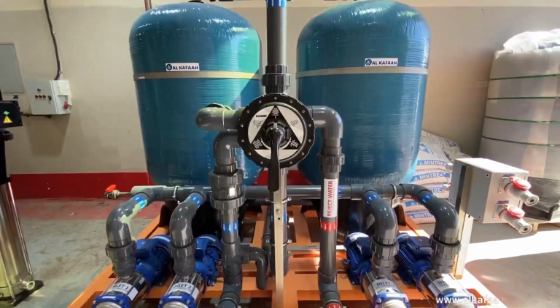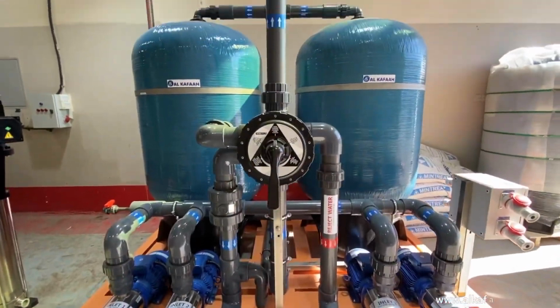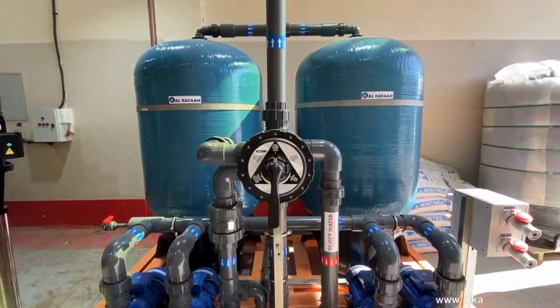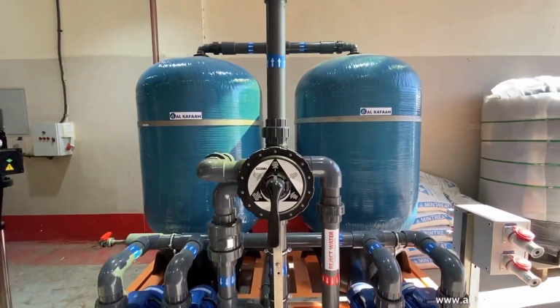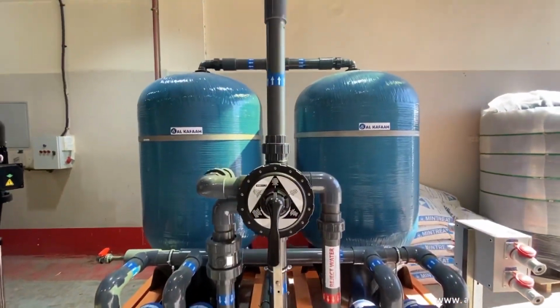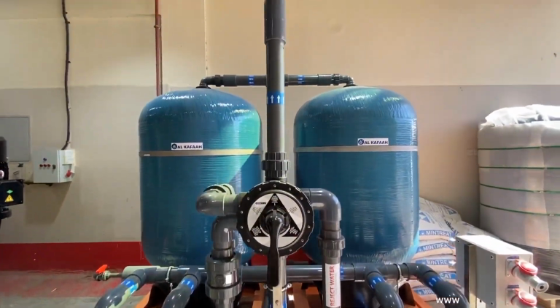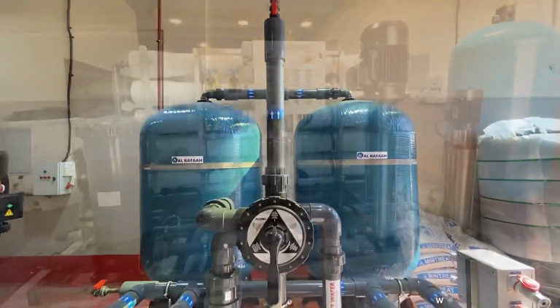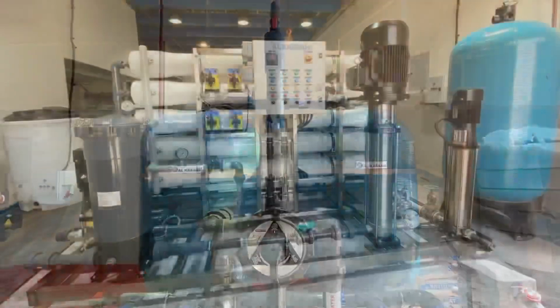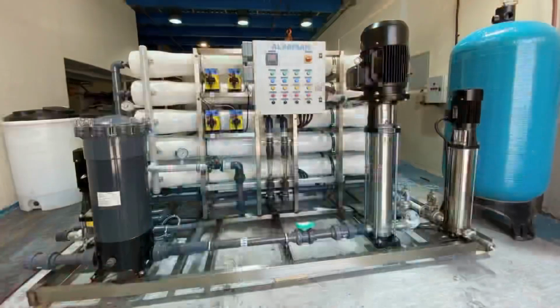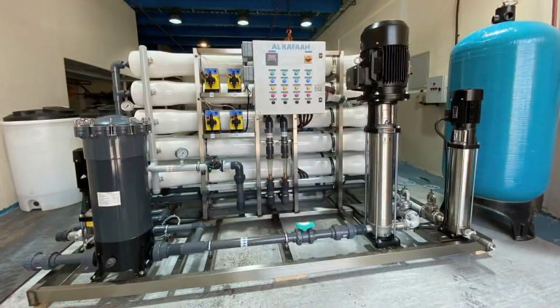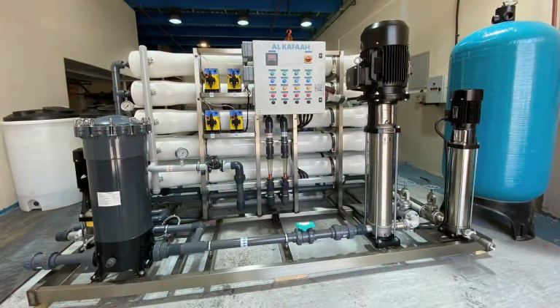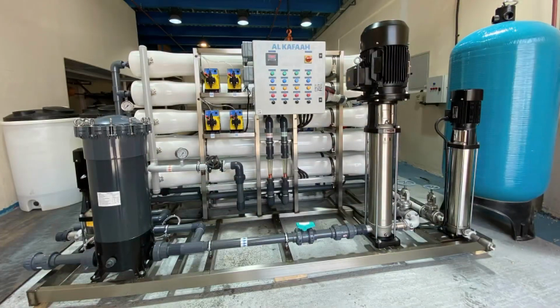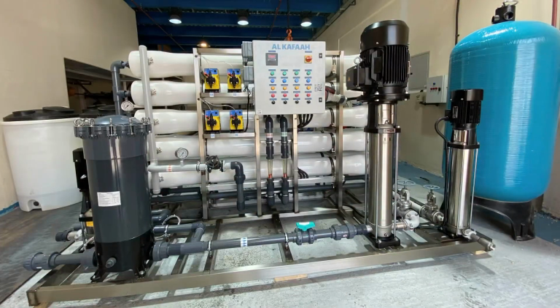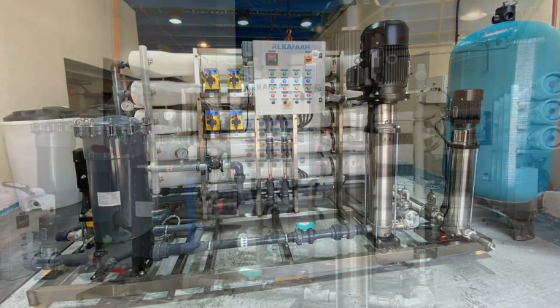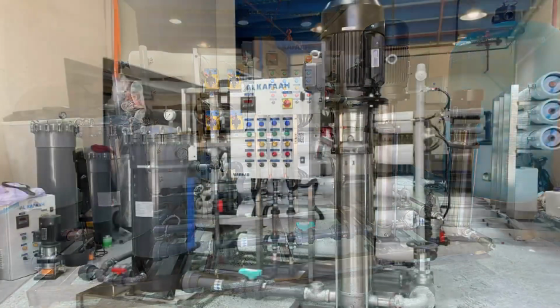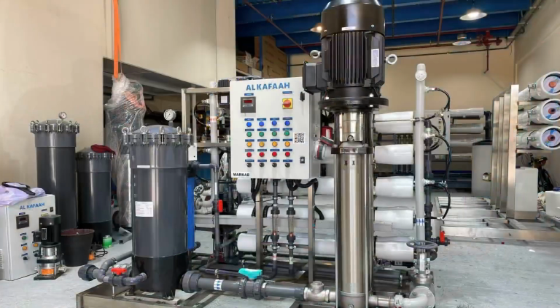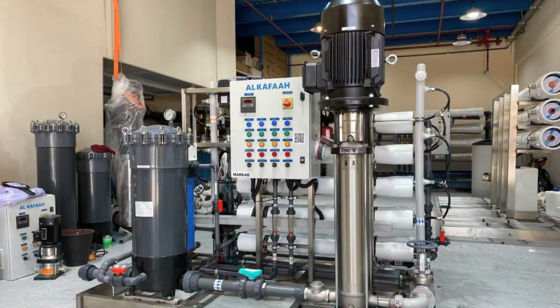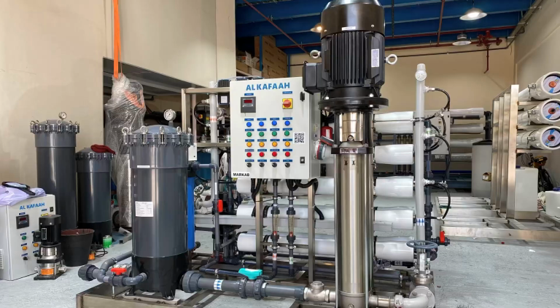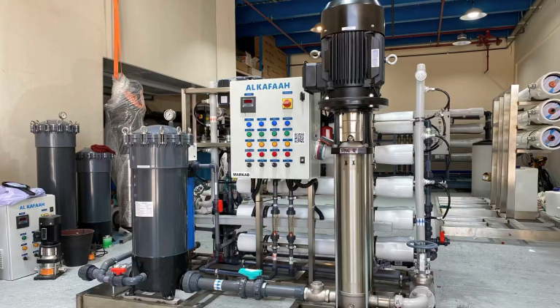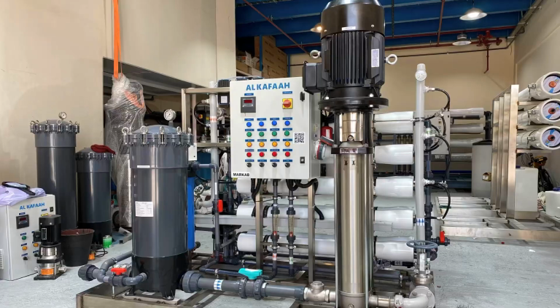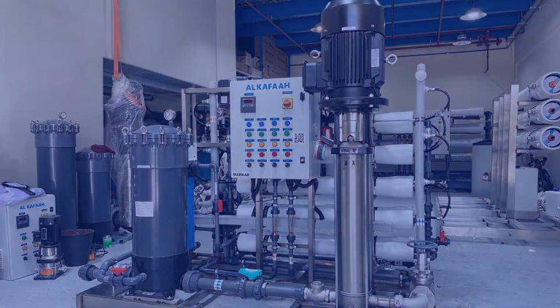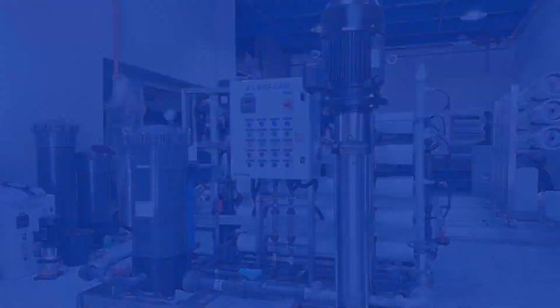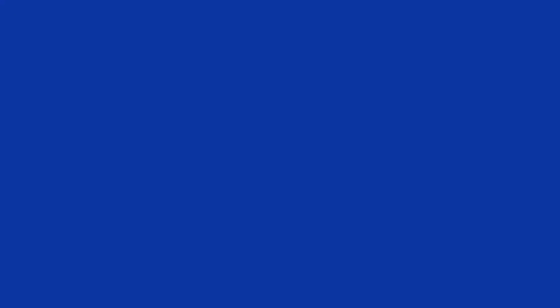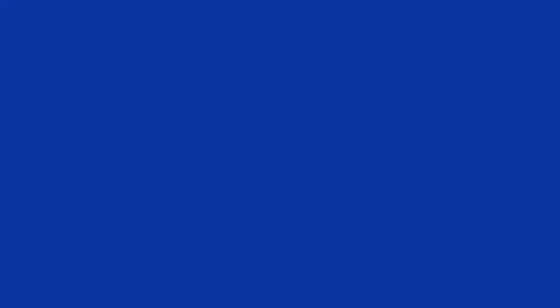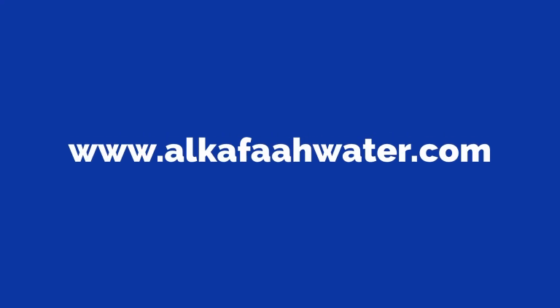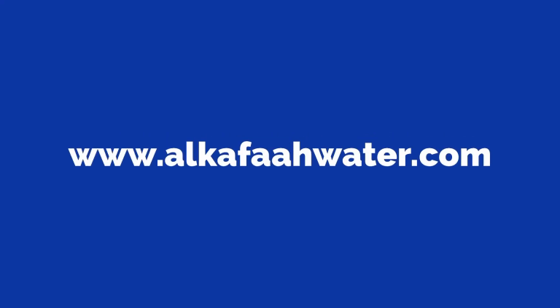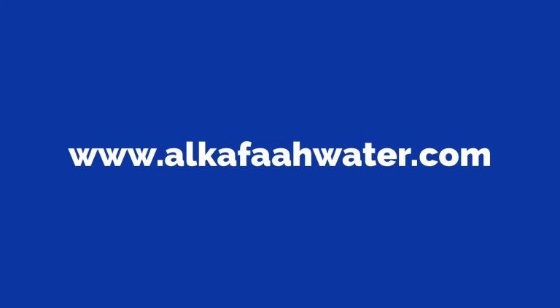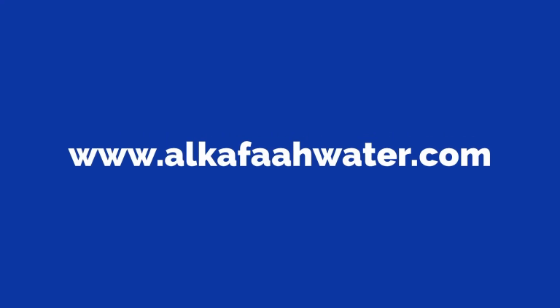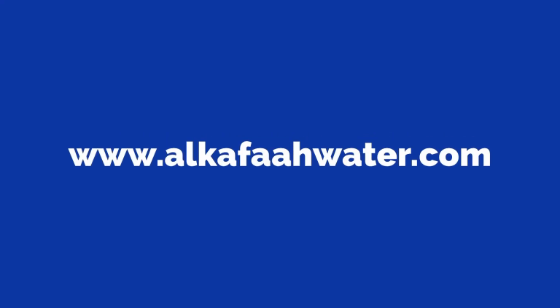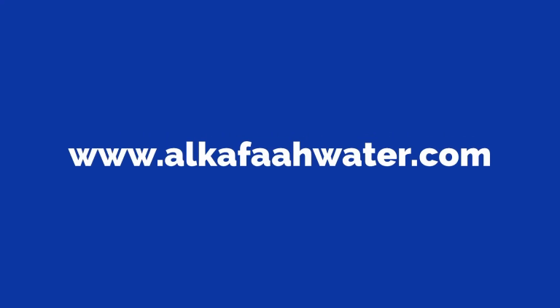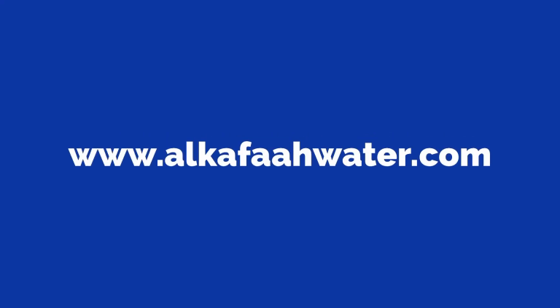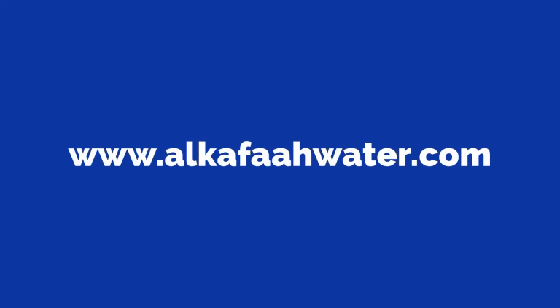To learn more about our products and services, visit alkaffawater.com.